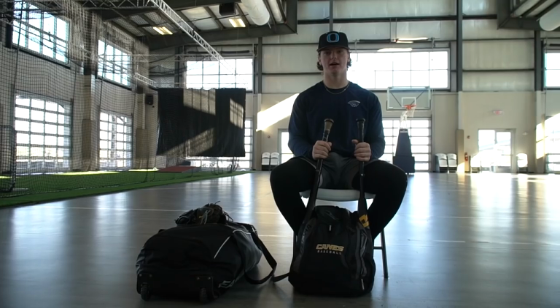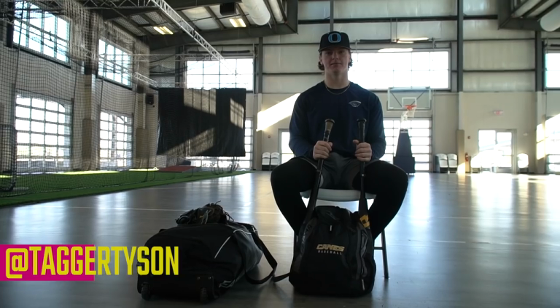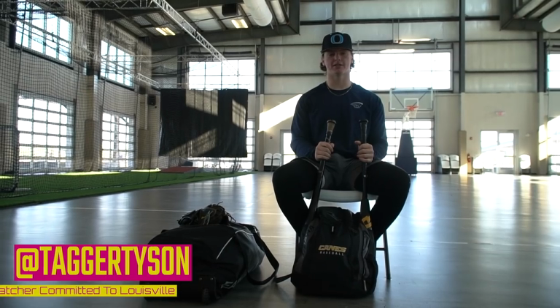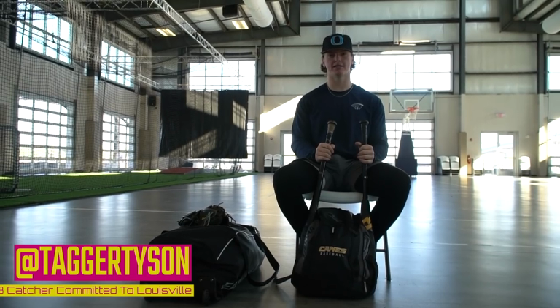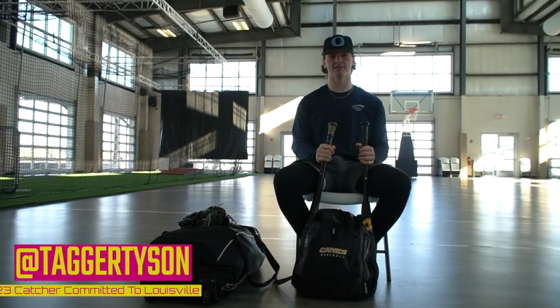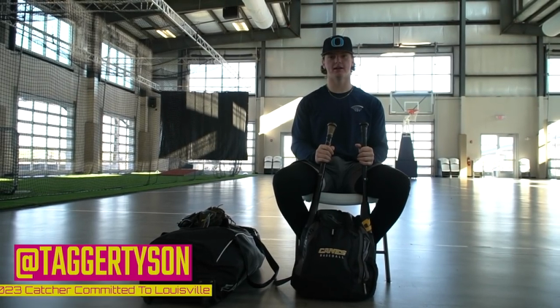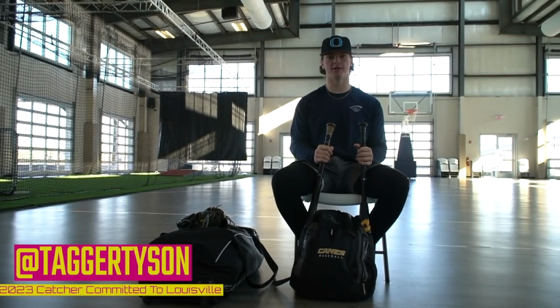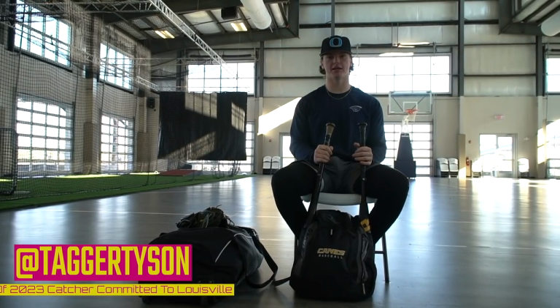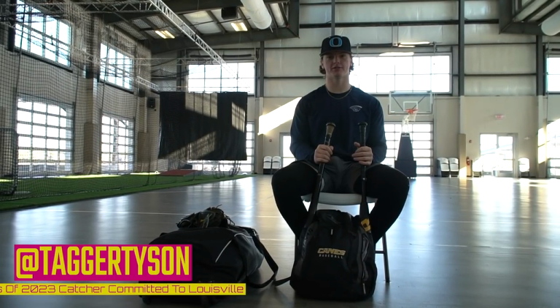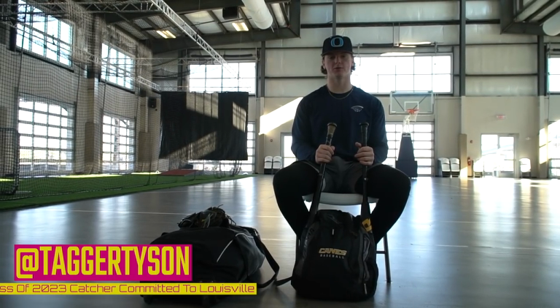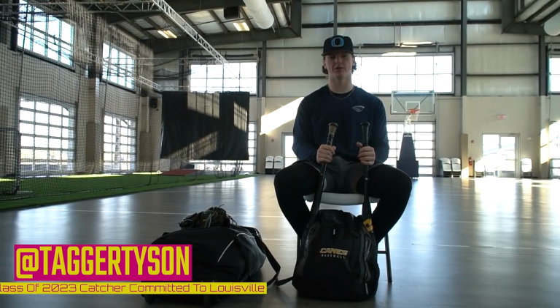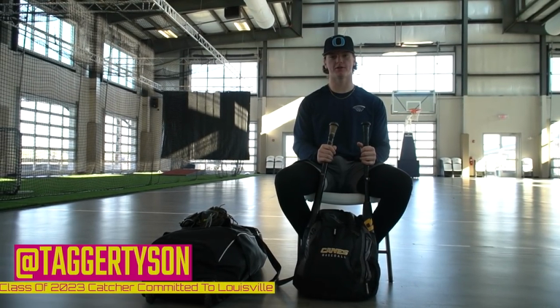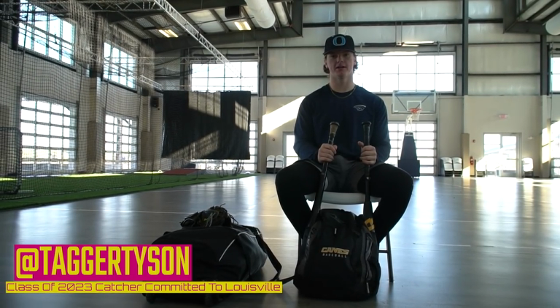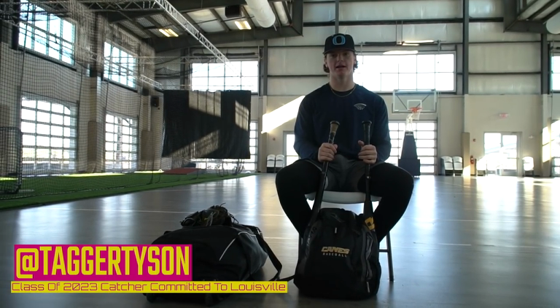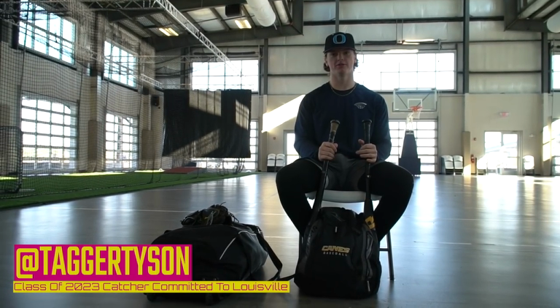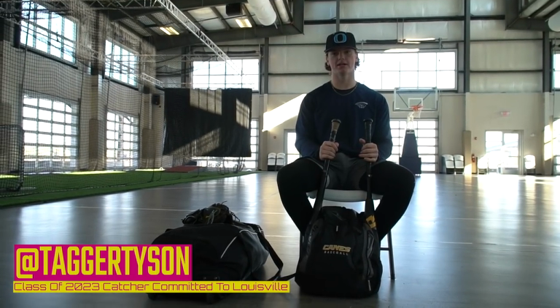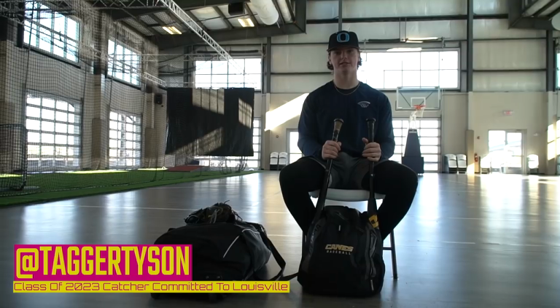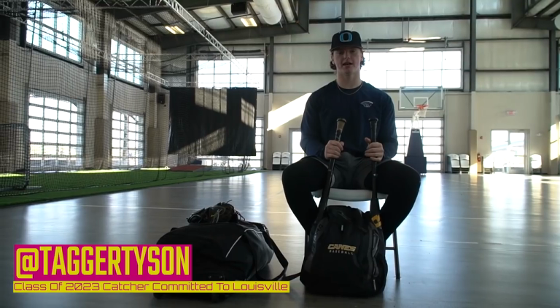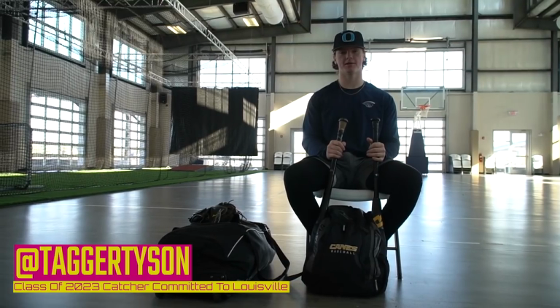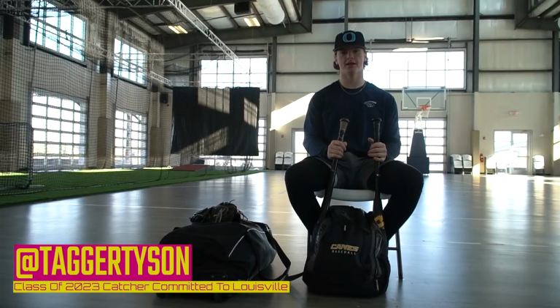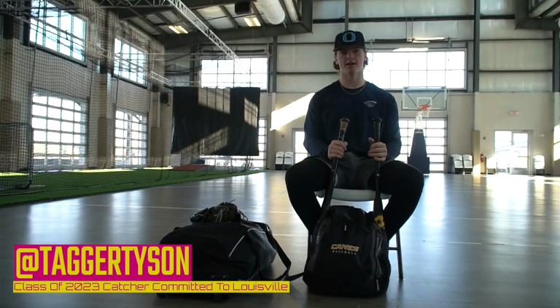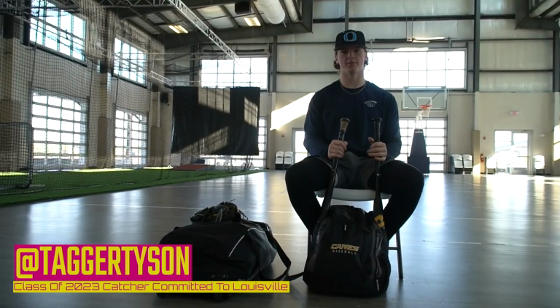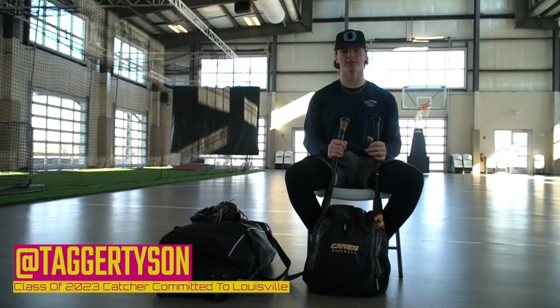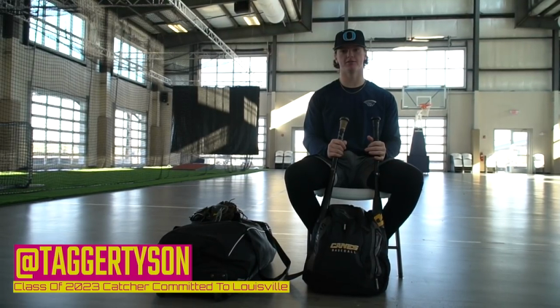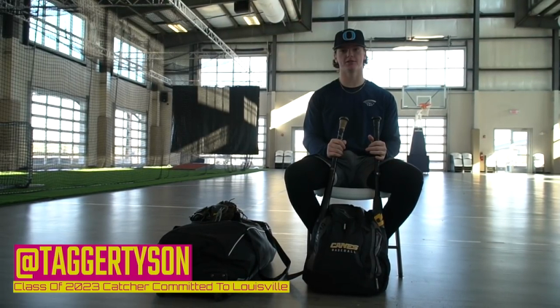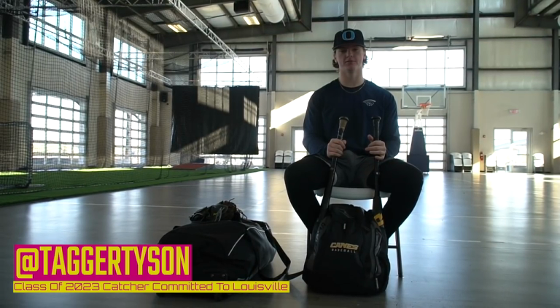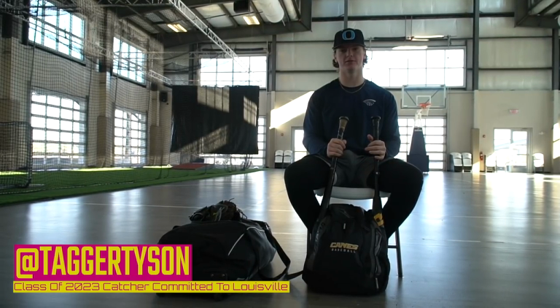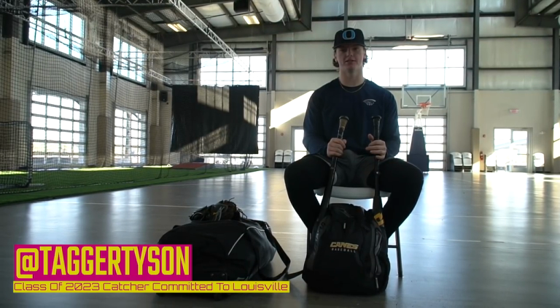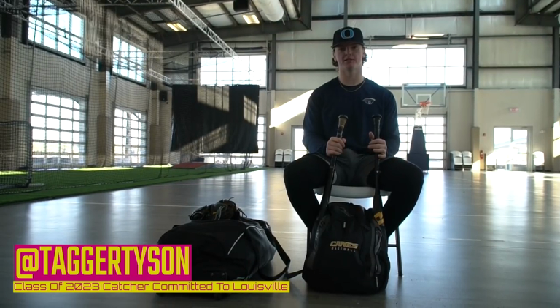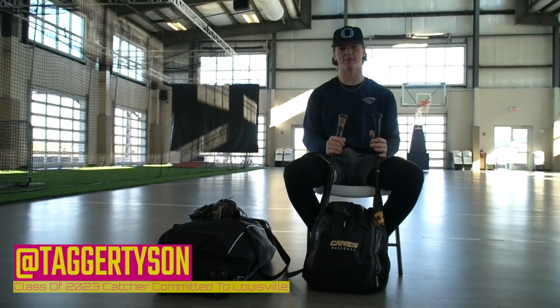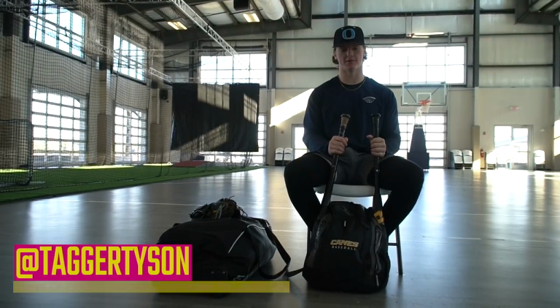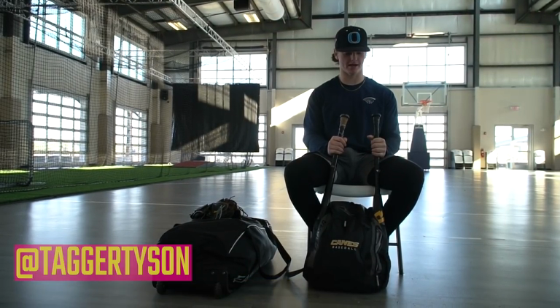I'm Tiger Tyson. I'm a catcher, class of 2023, at Oceanside Collegiate Academy, and I'm coming into the University of Louisville, and this is what's in my baseball bag.